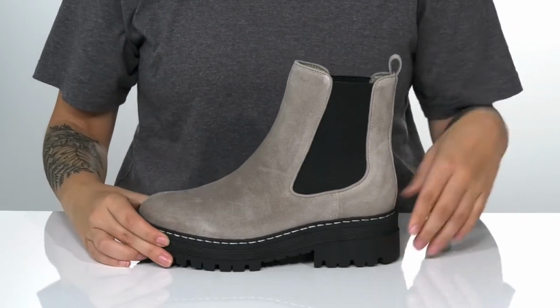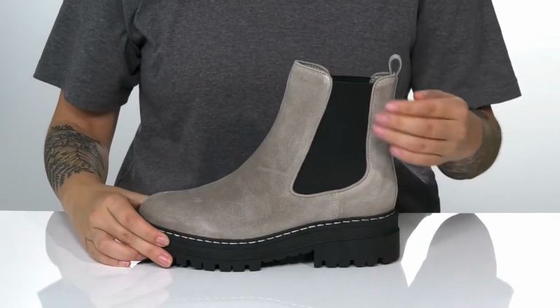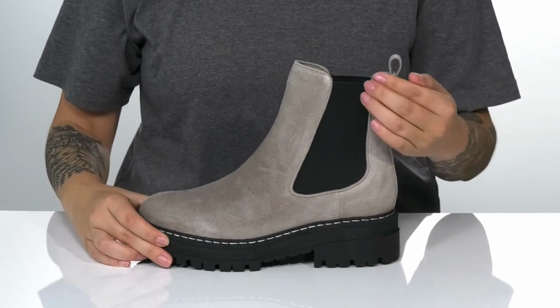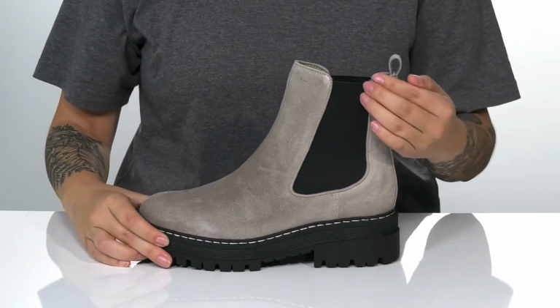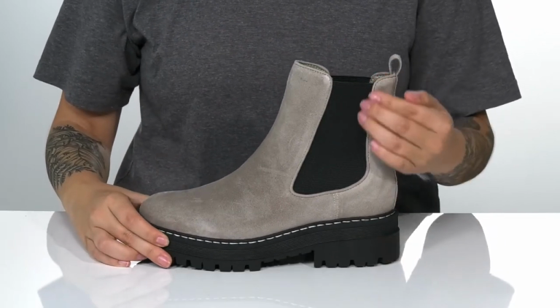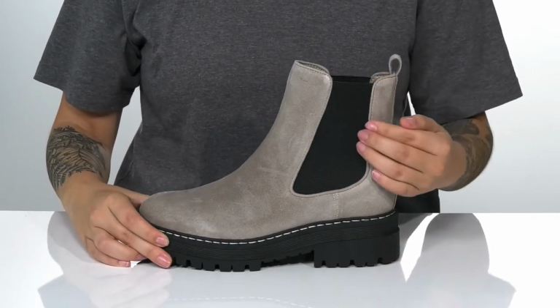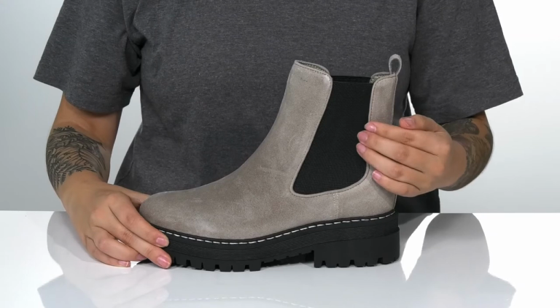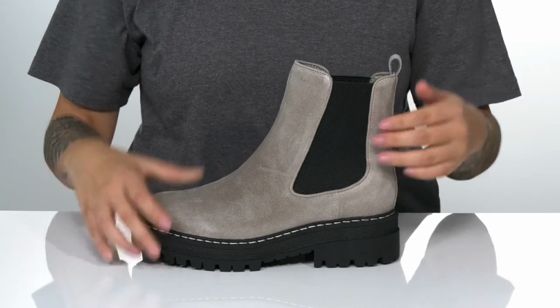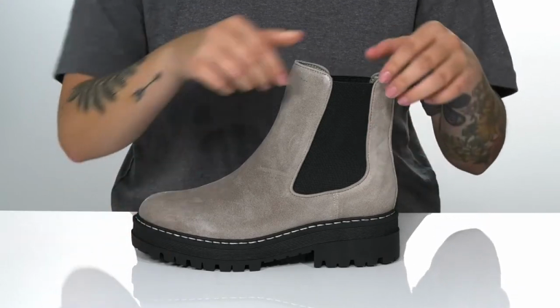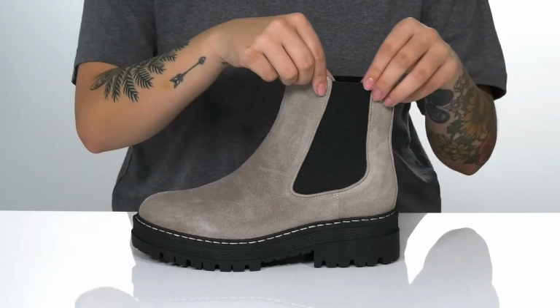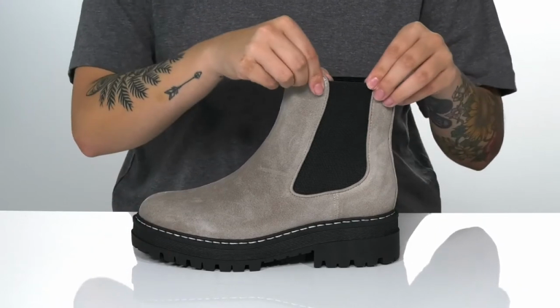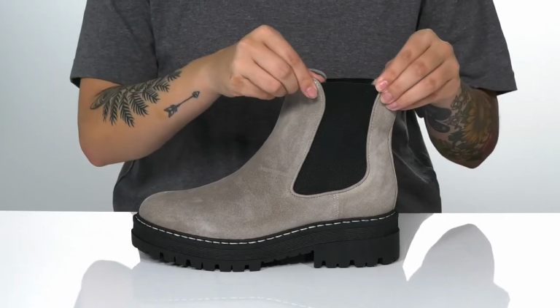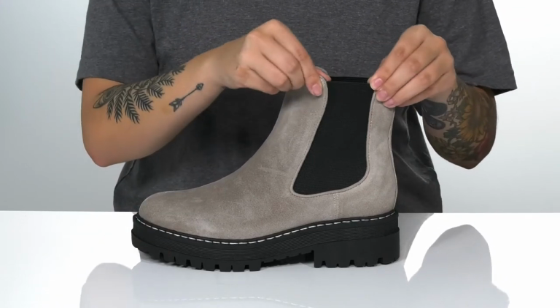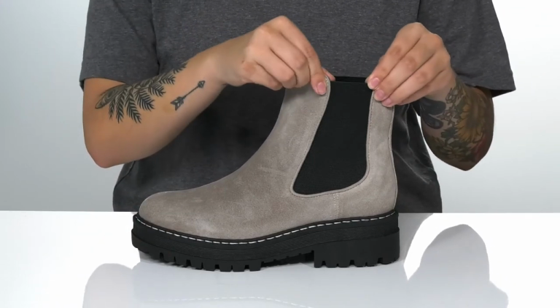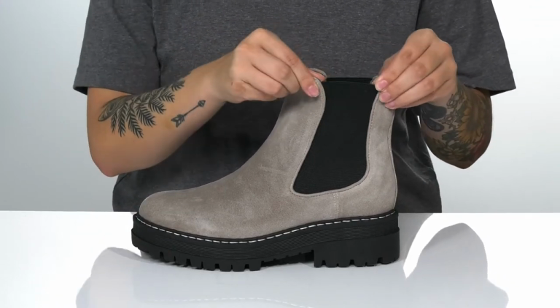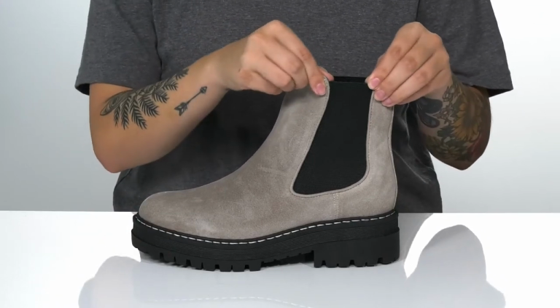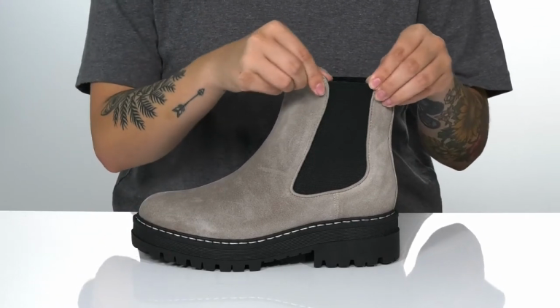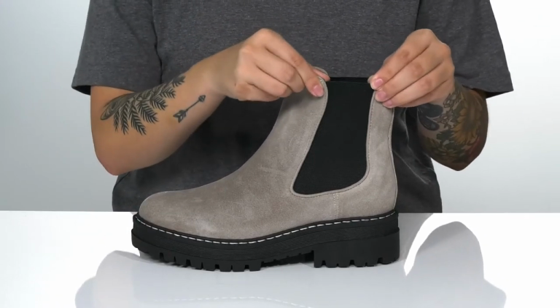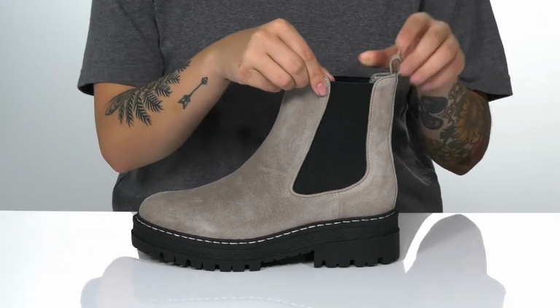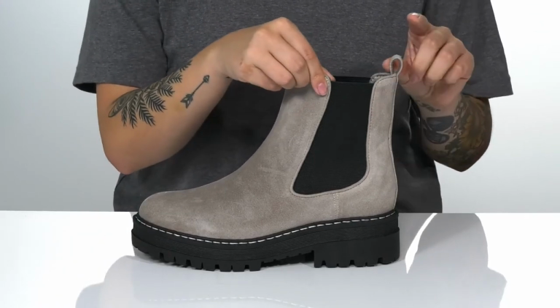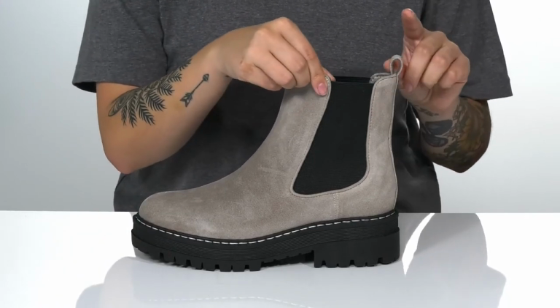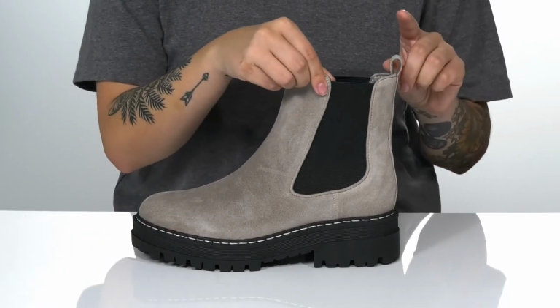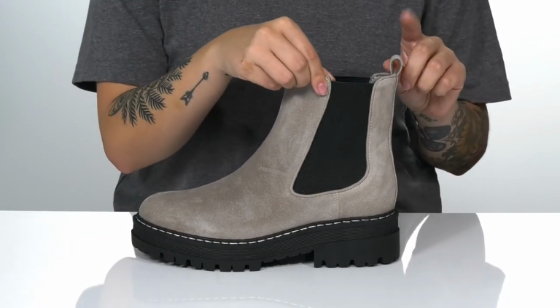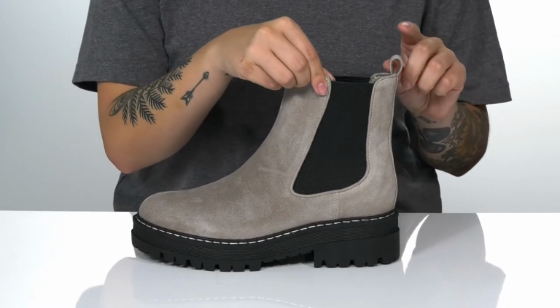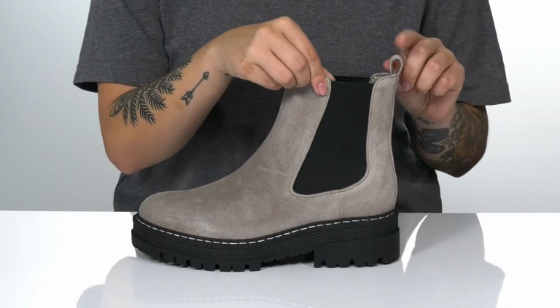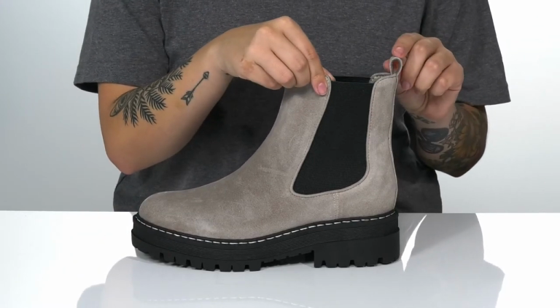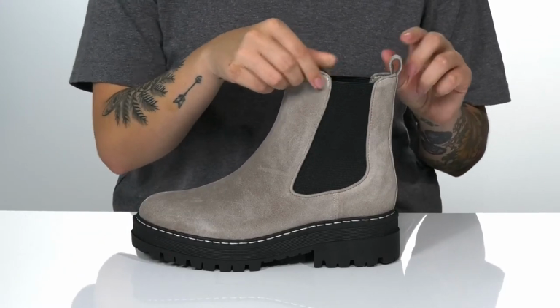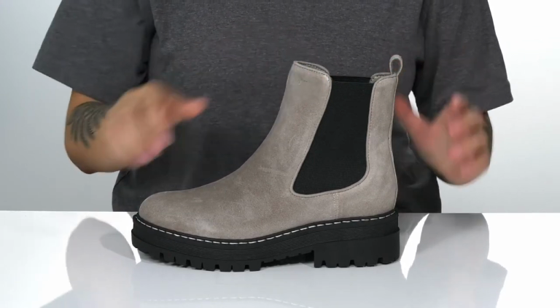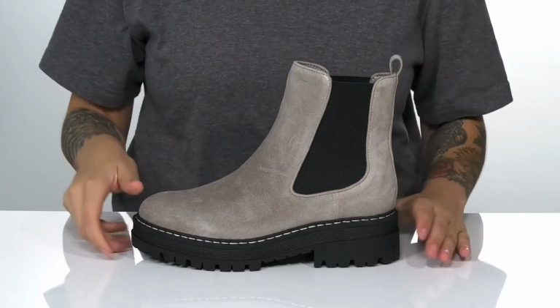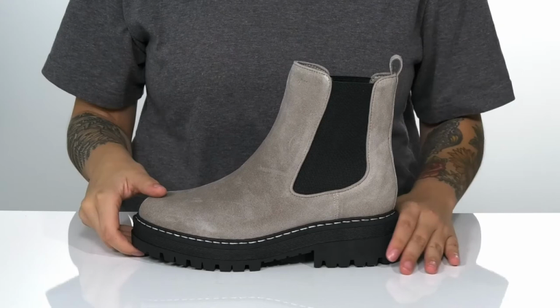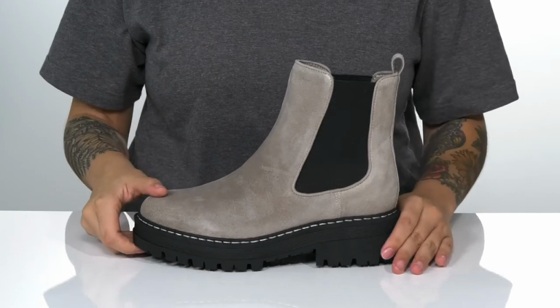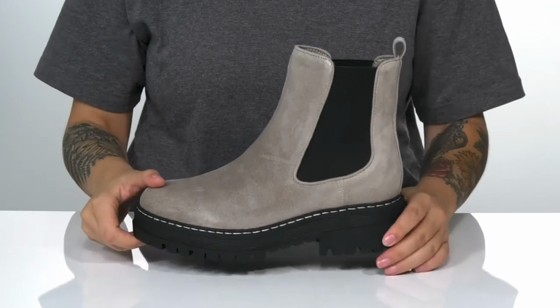On each side of the boot, there is goring that's going to stretch for an easier on and off. These also have a pull tab on the back to assist you.